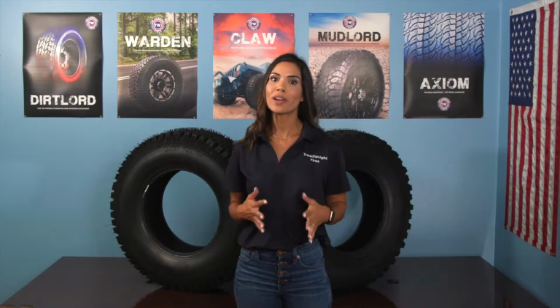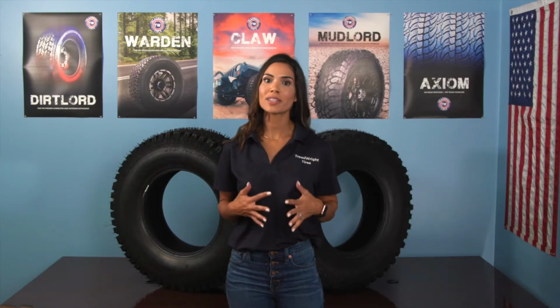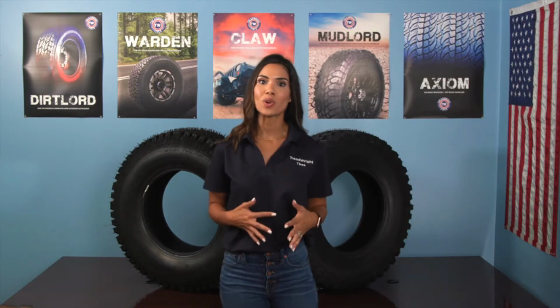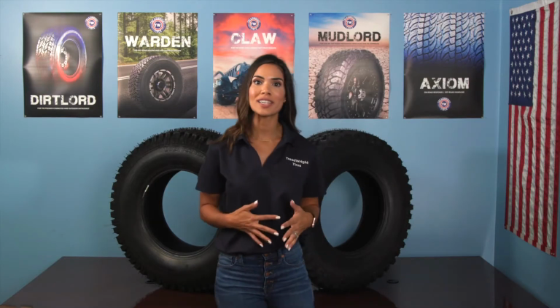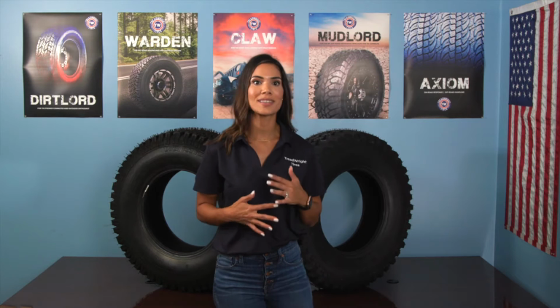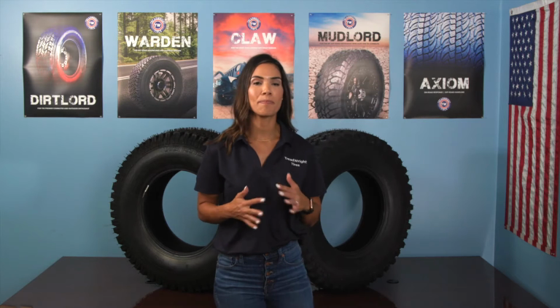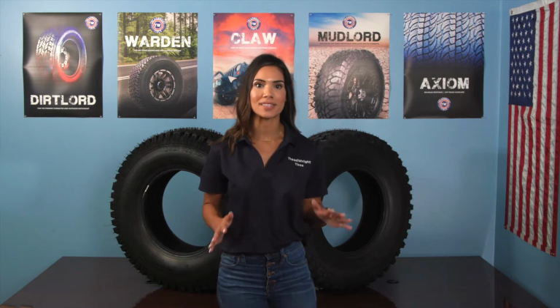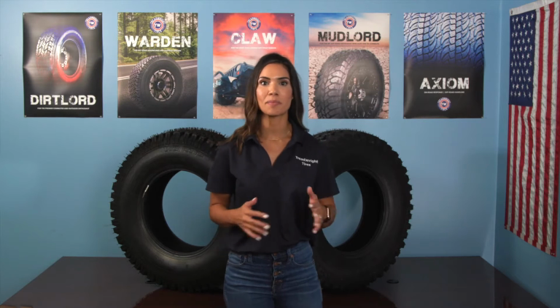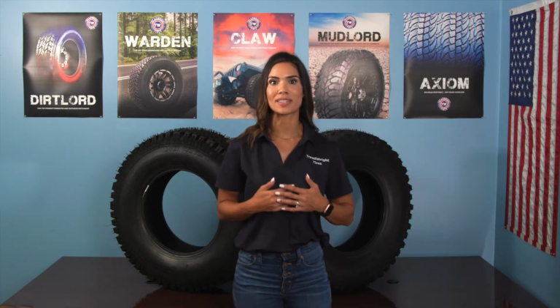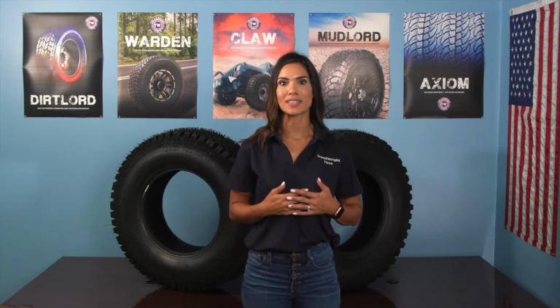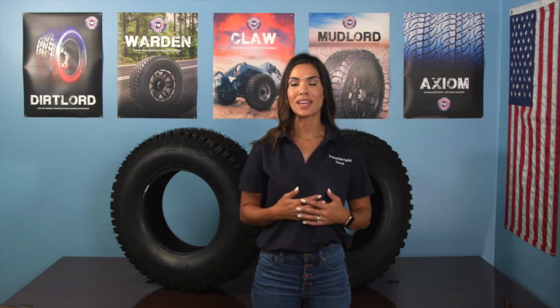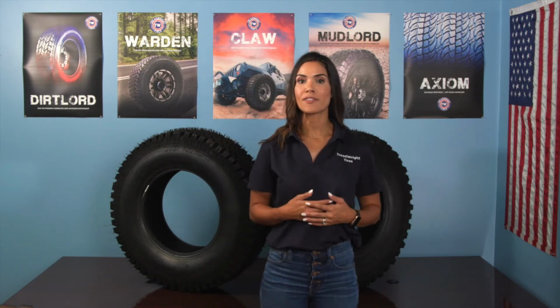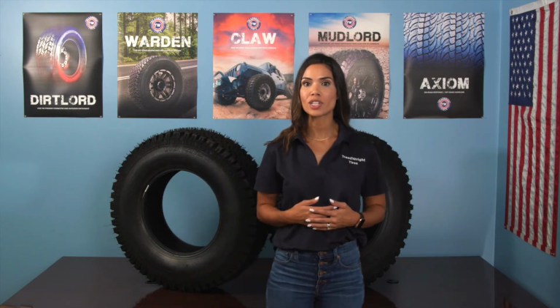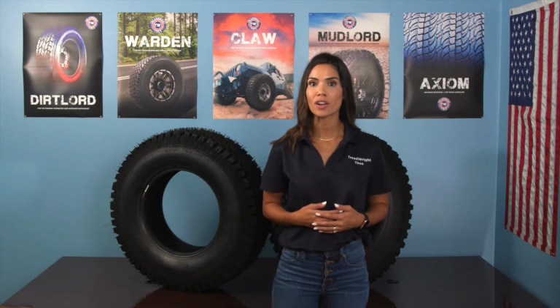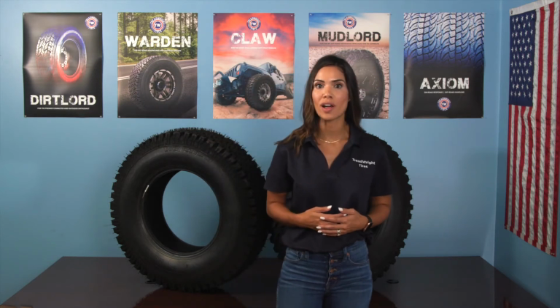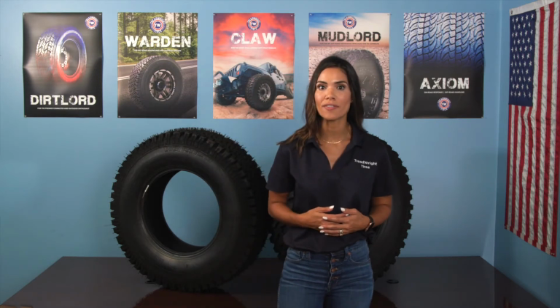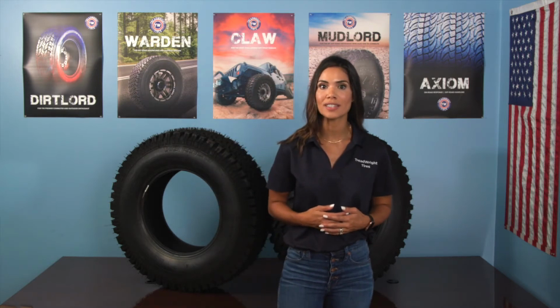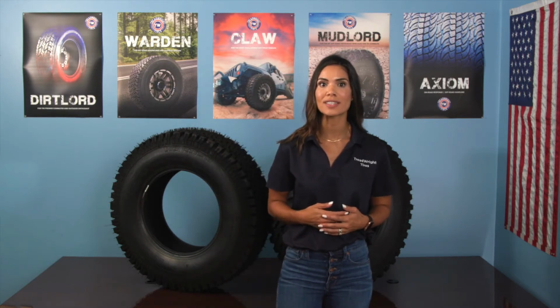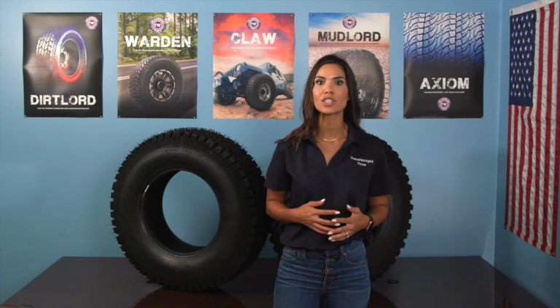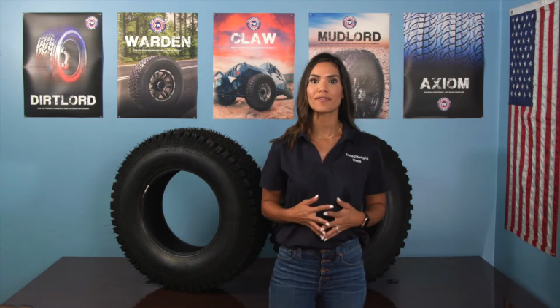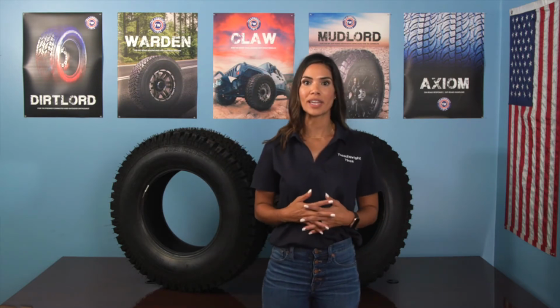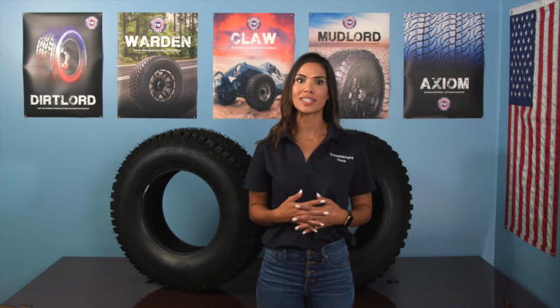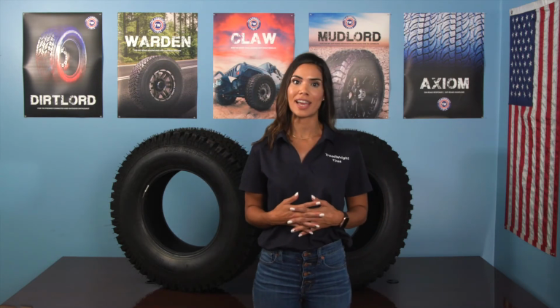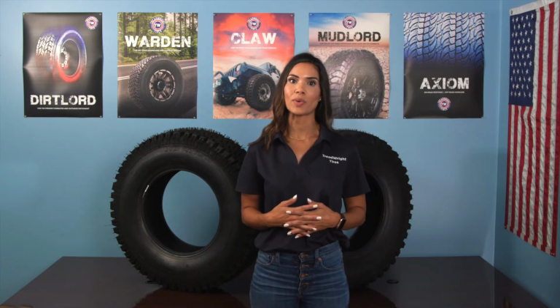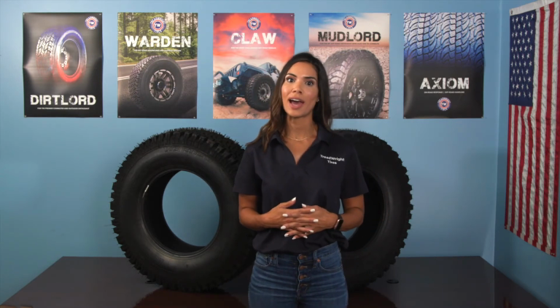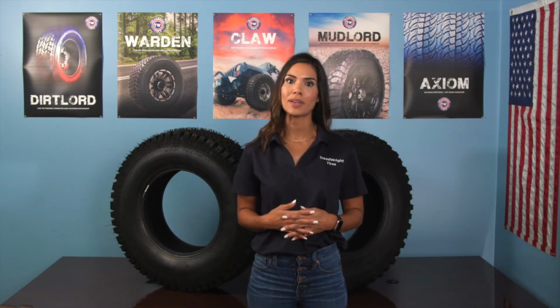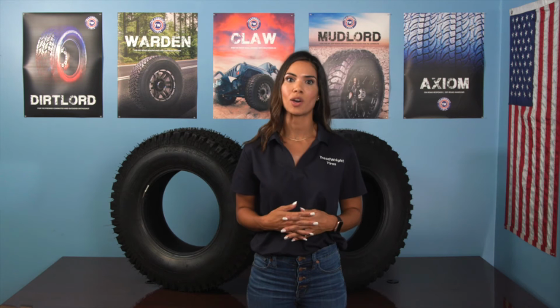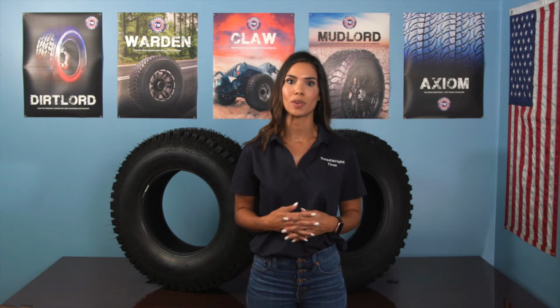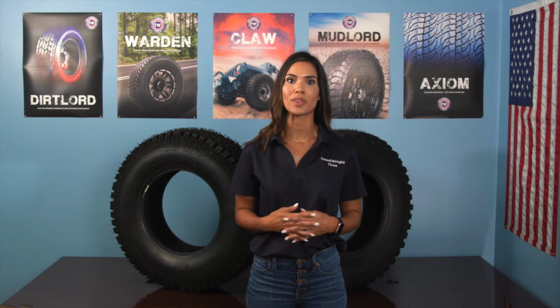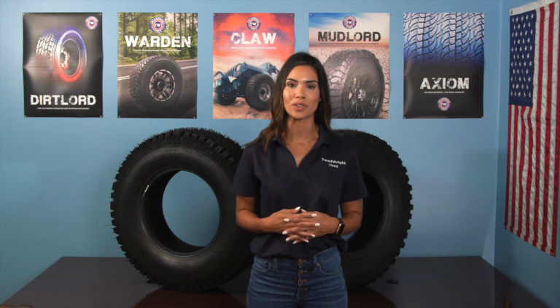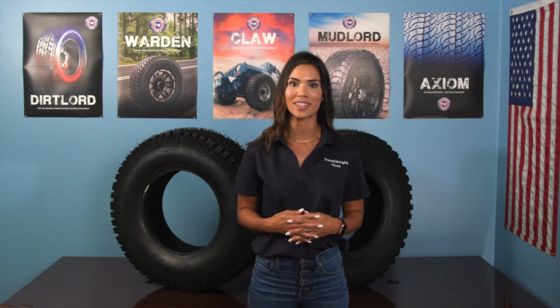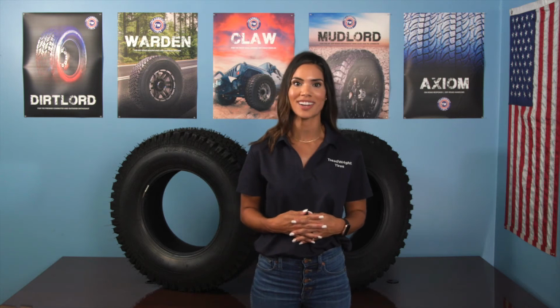Treadwright's warranty is the best in the business. If your tire qualifies, send us your information today and we're happy to help you with your Treadwright tires.